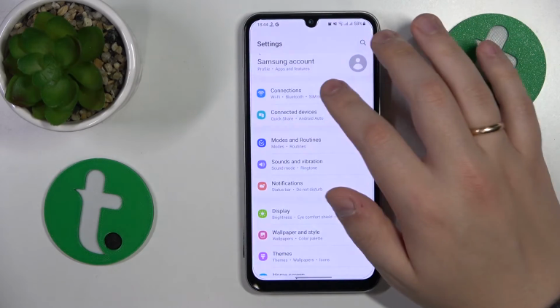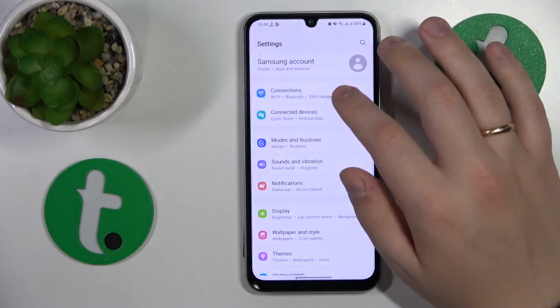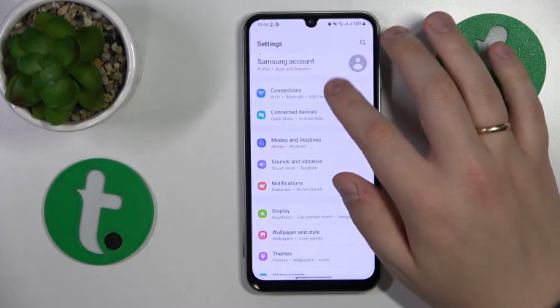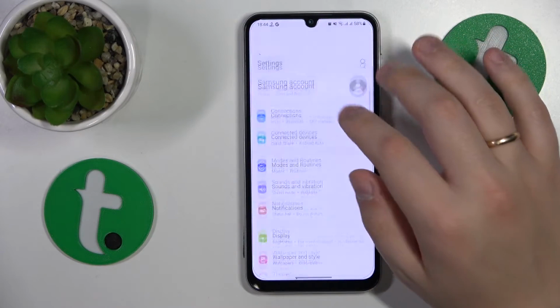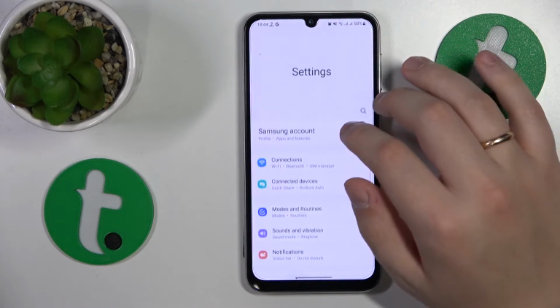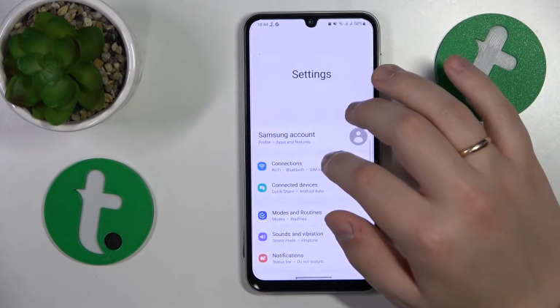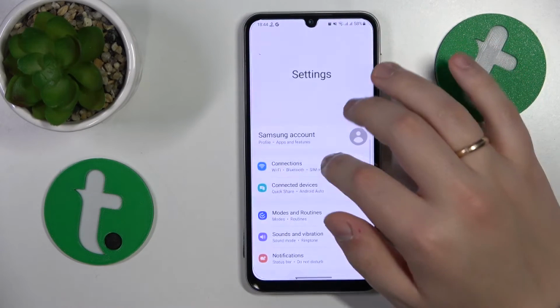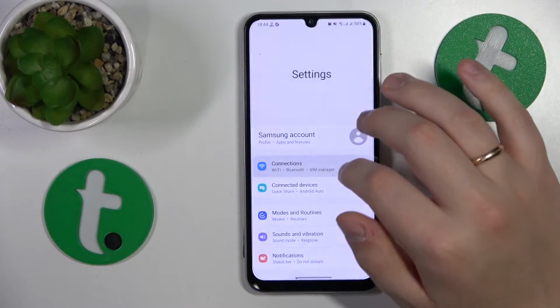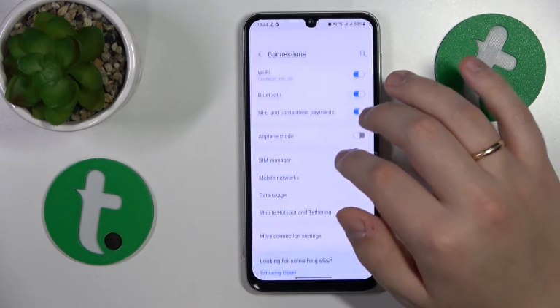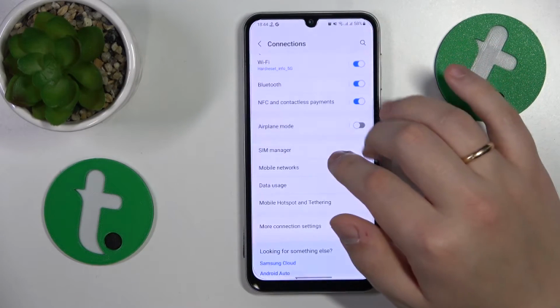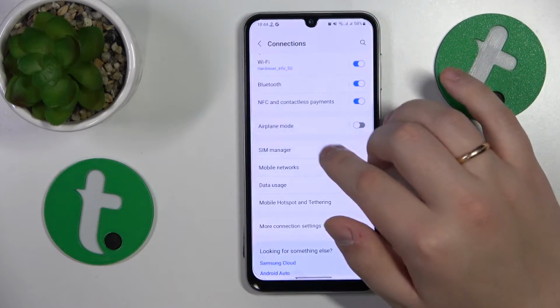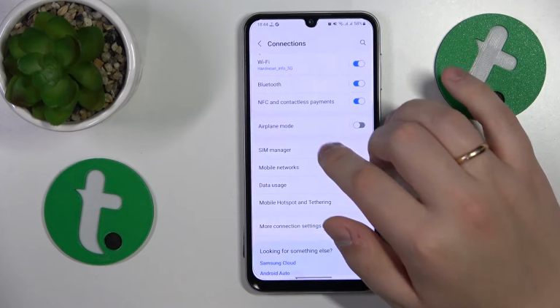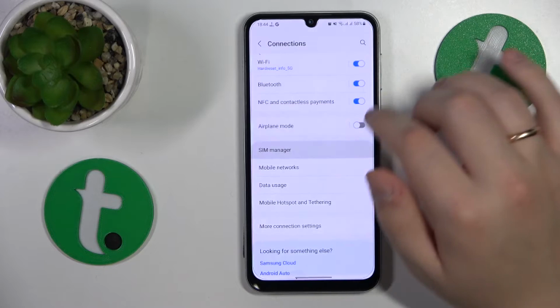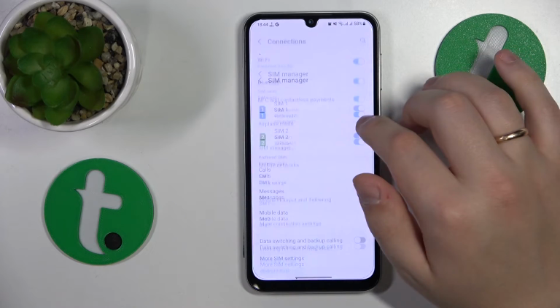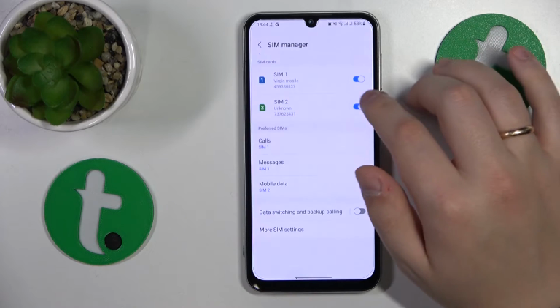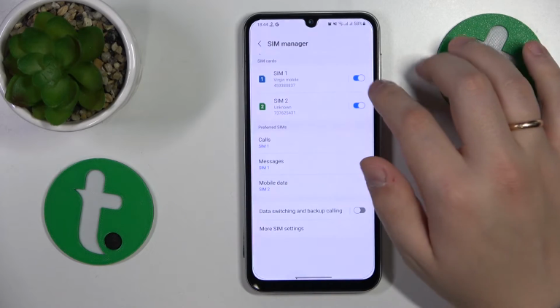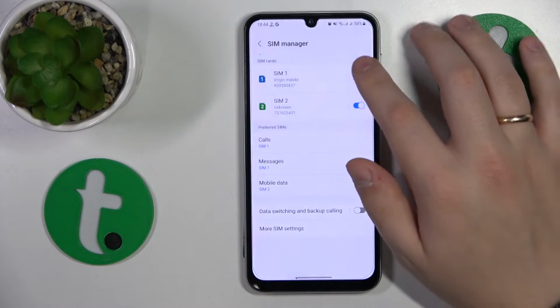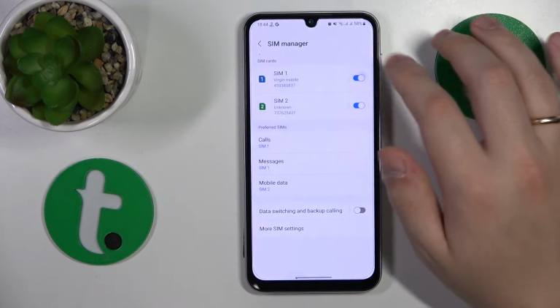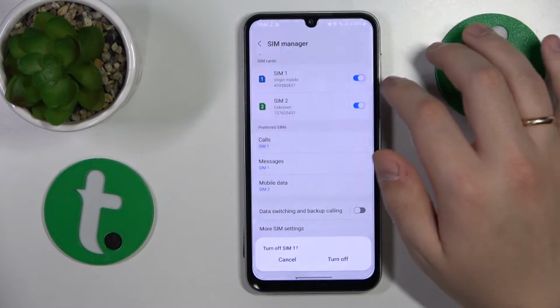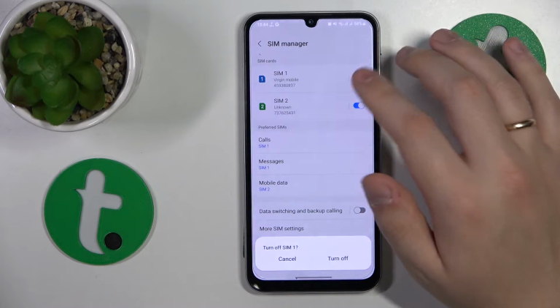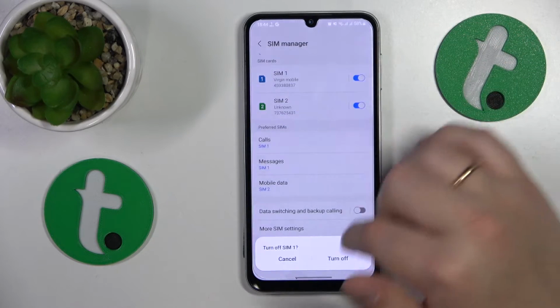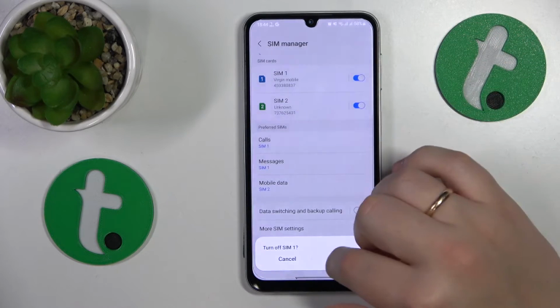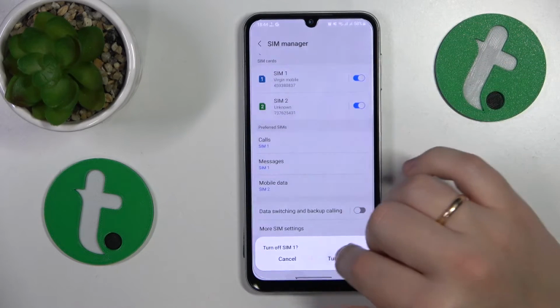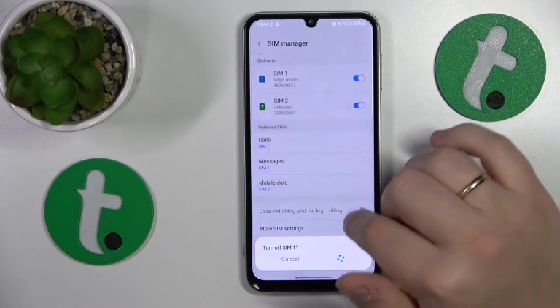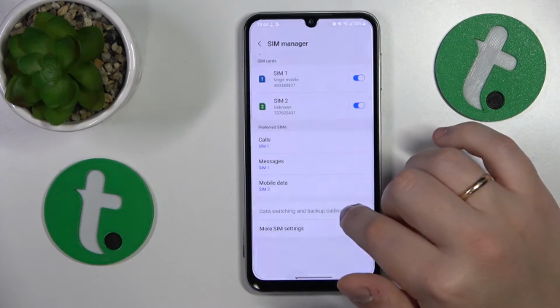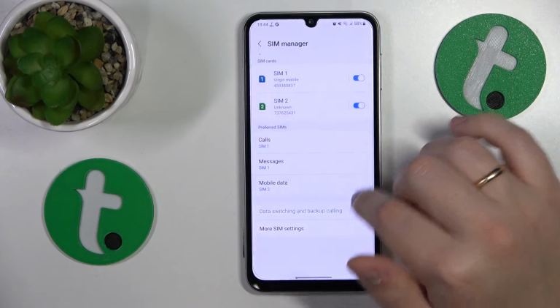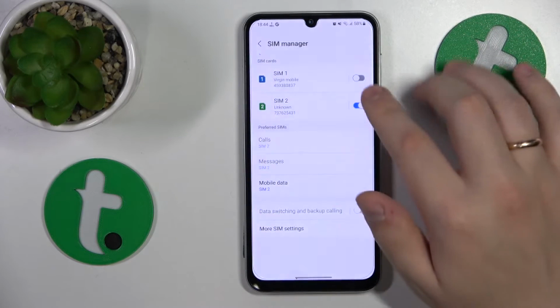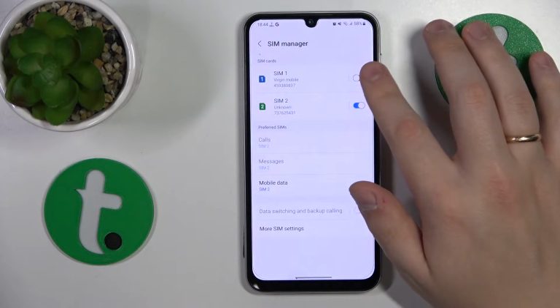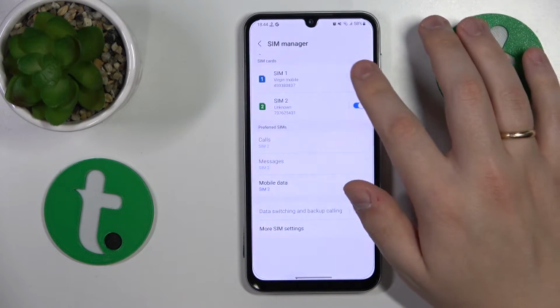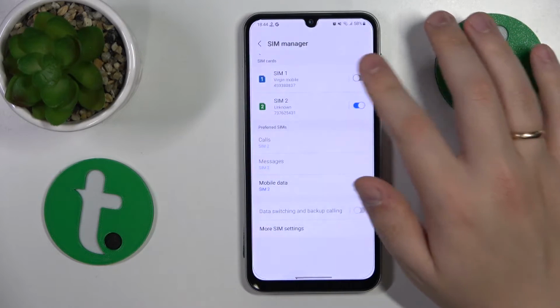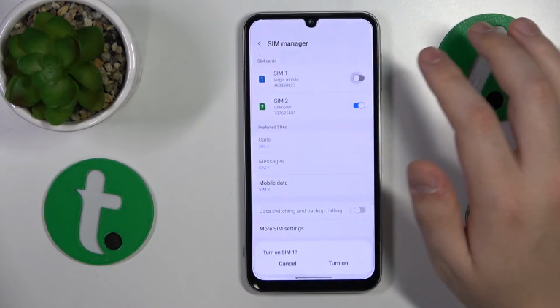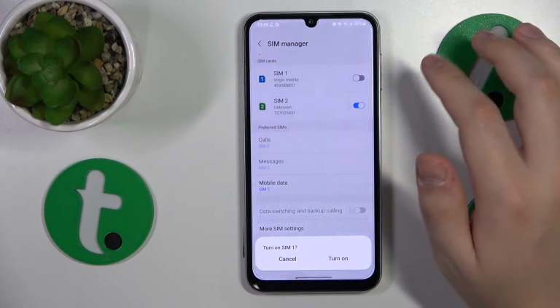On top of that, you can also go into connections again, then SIM manager, and toggle the SIM card you're having issues with off, and then put it back on.